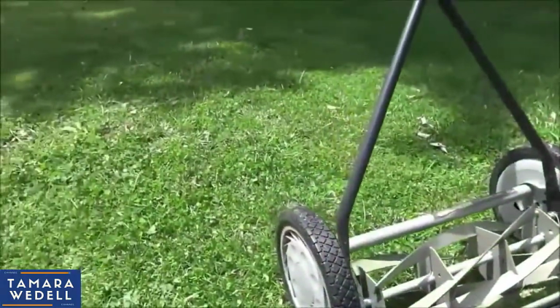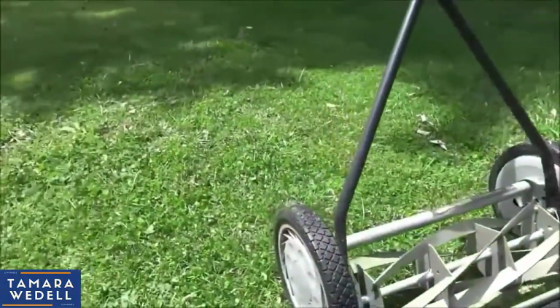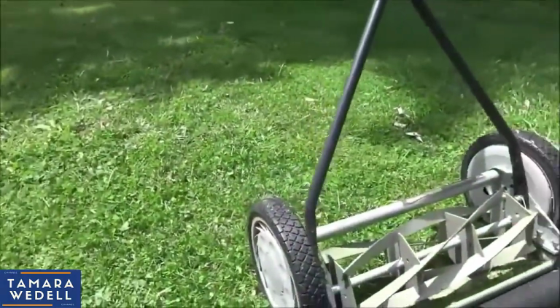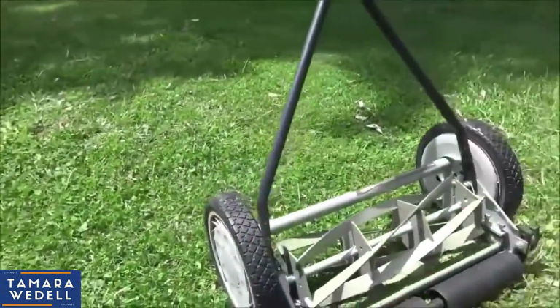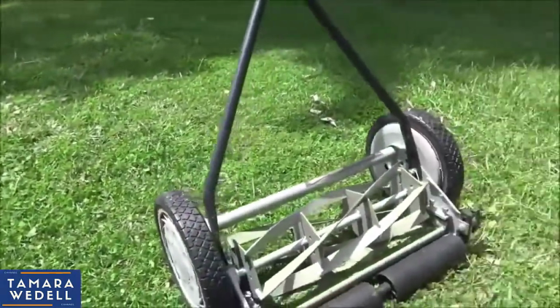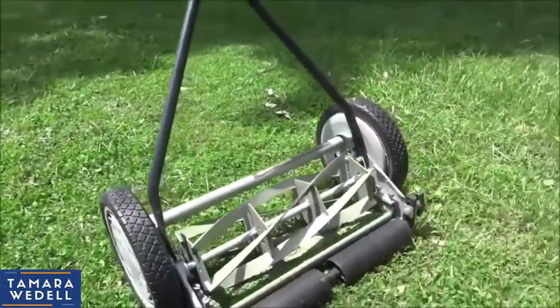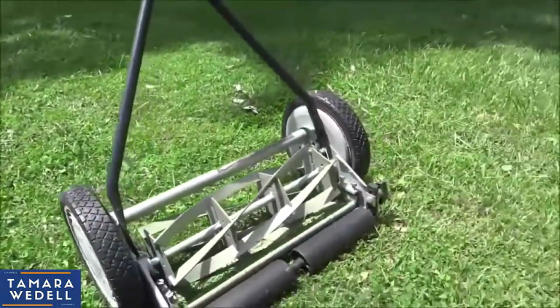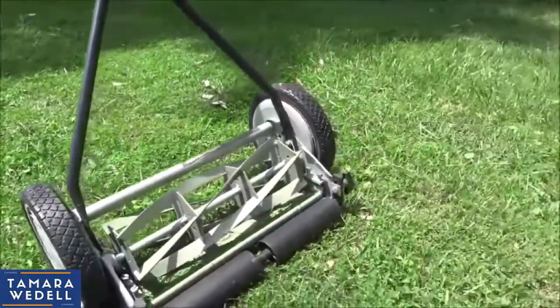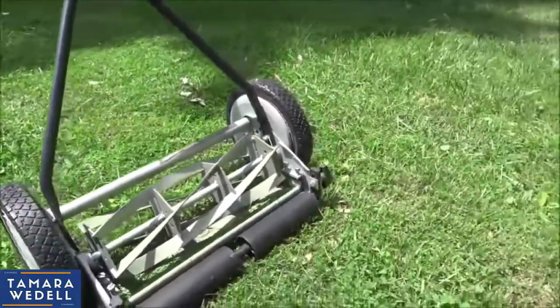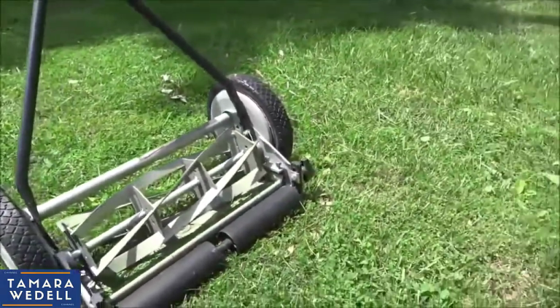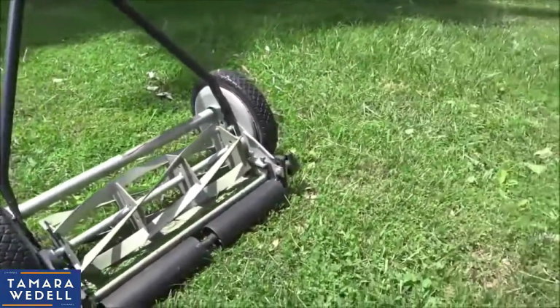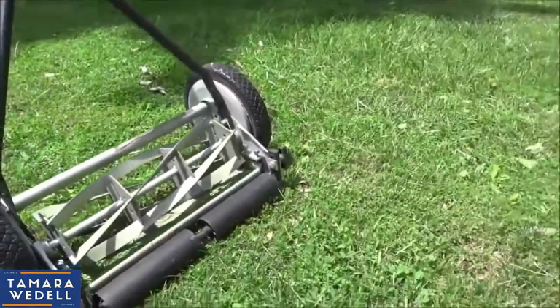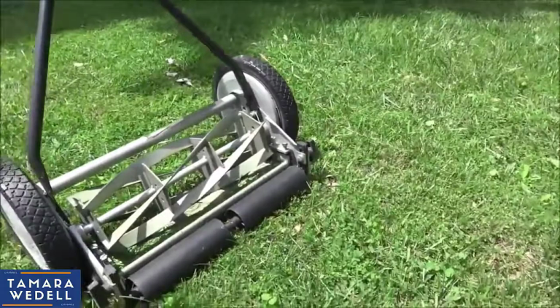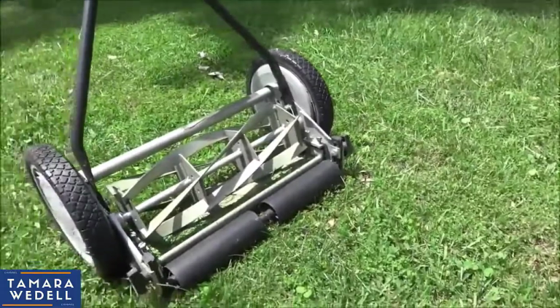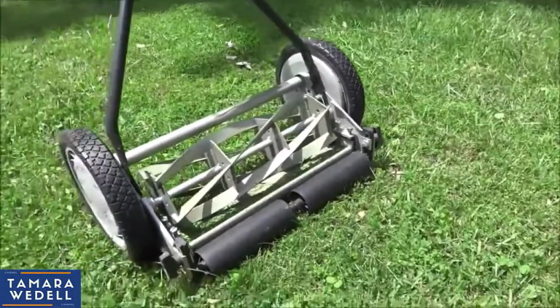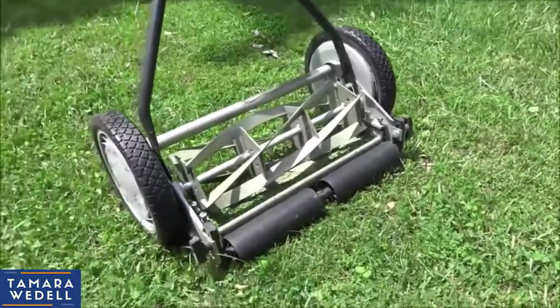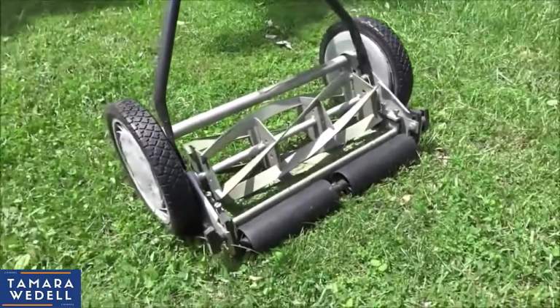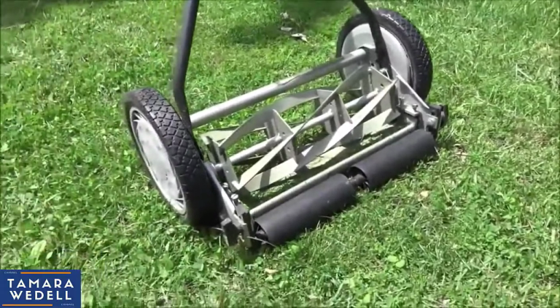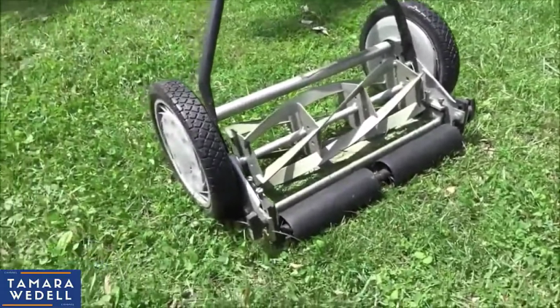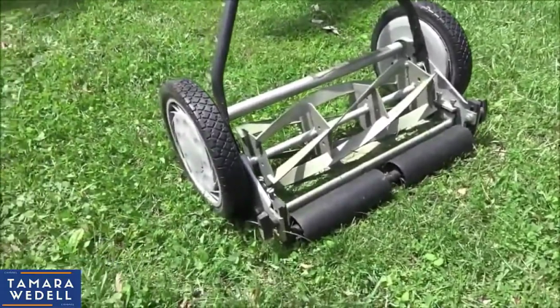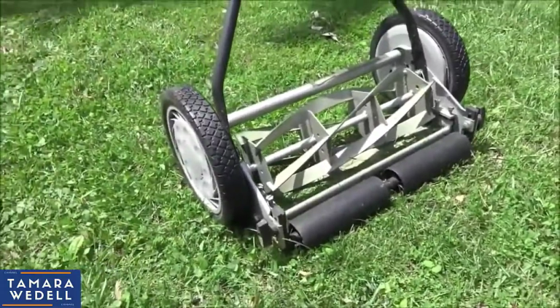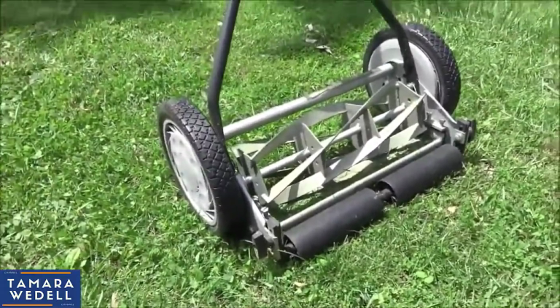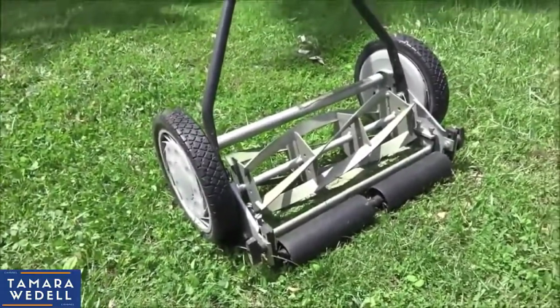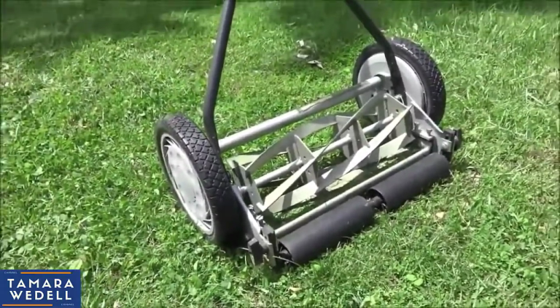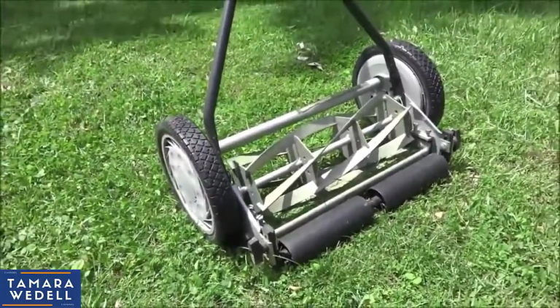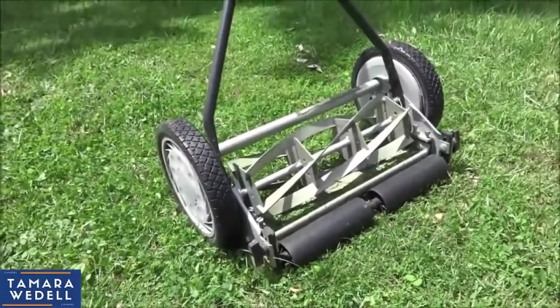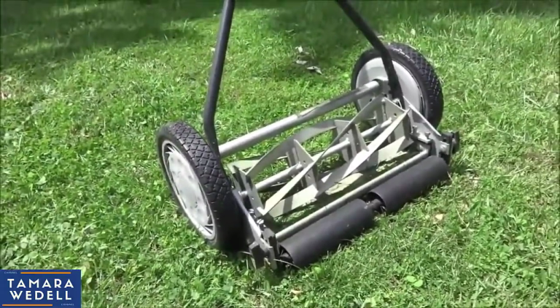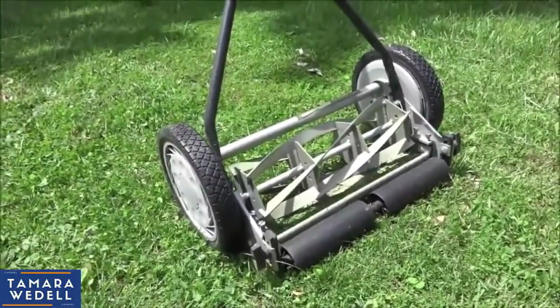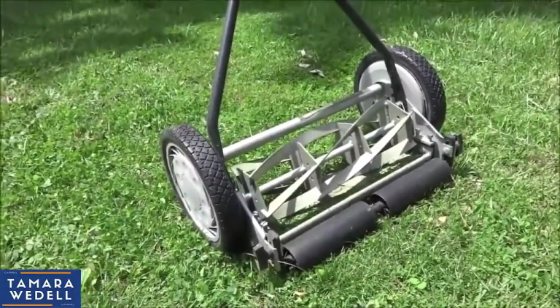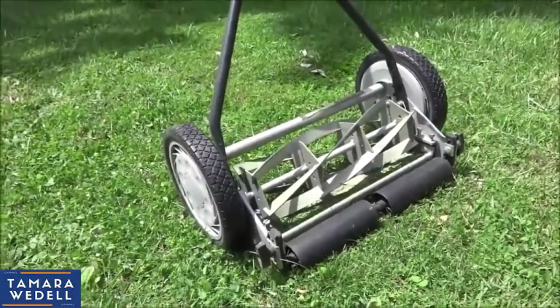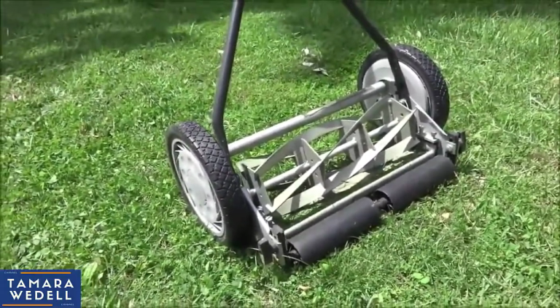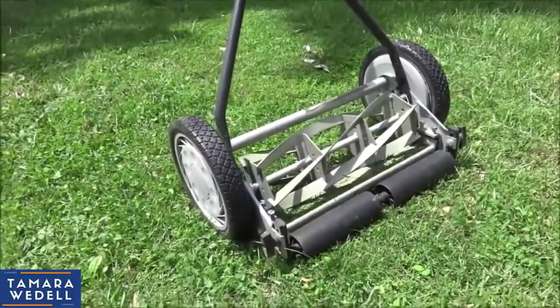Like I just showed you, it cuts really nice. It's pretty quiet, especially compared to a regular gas mower, and it's just as easy to push.